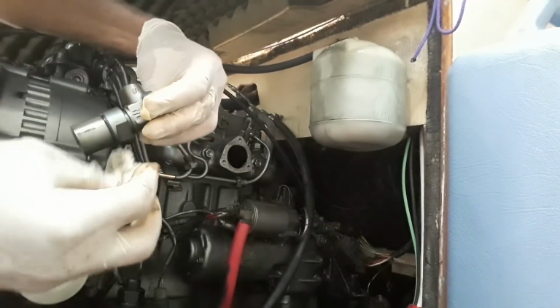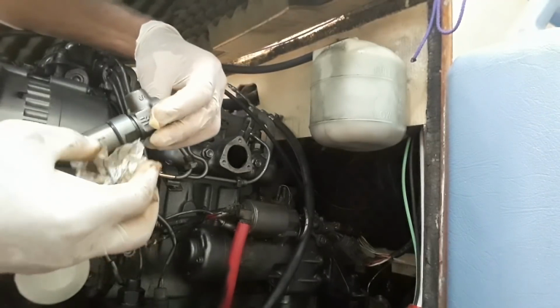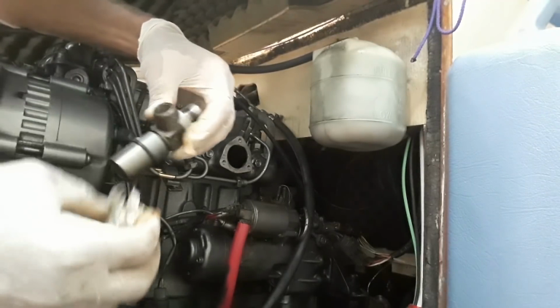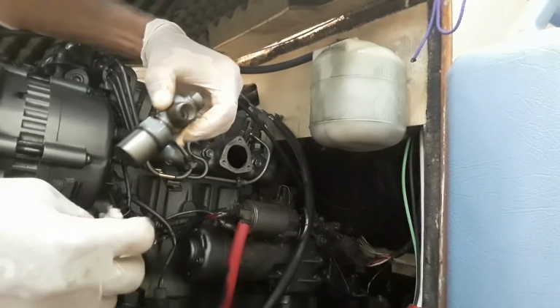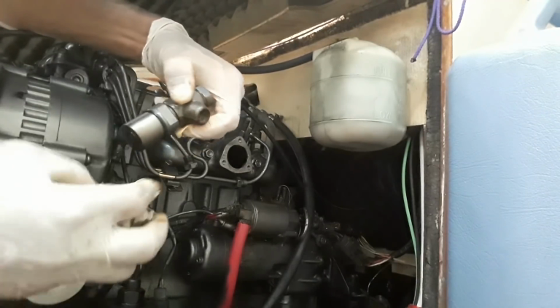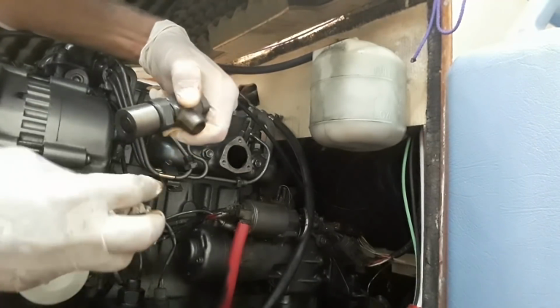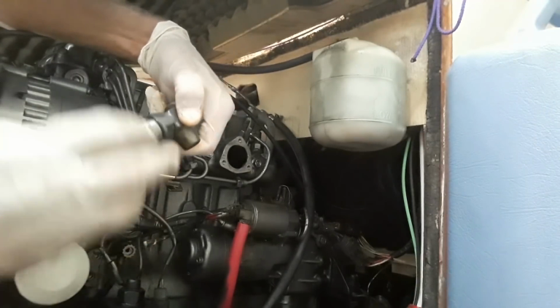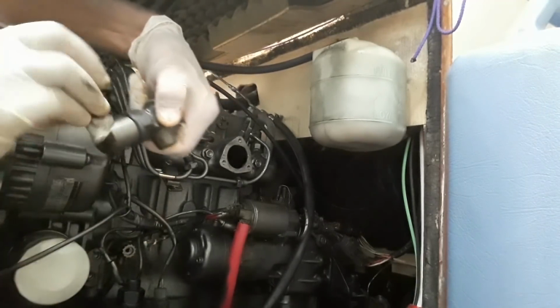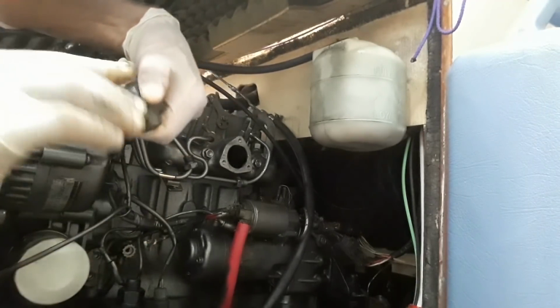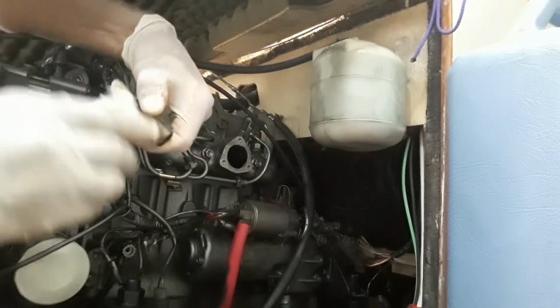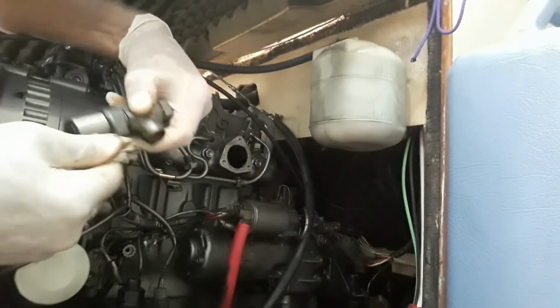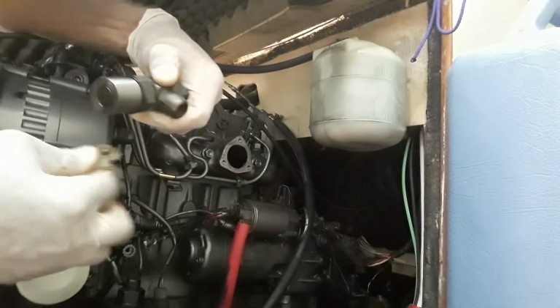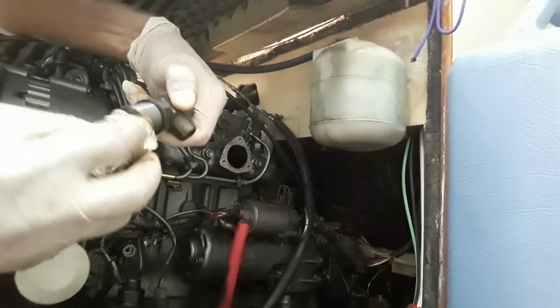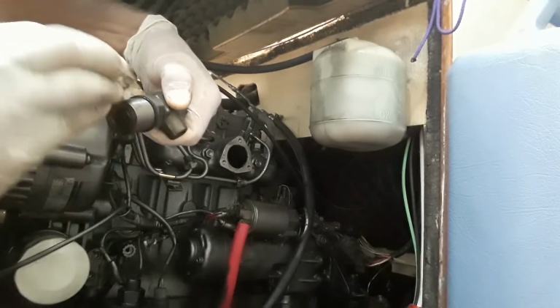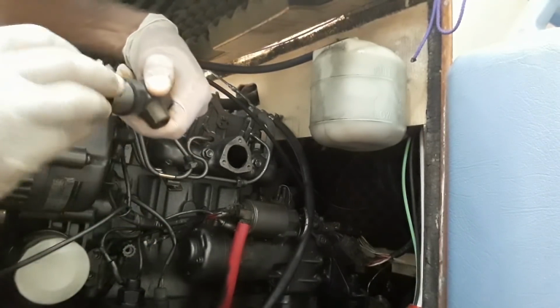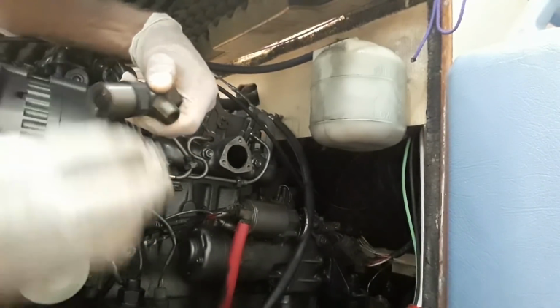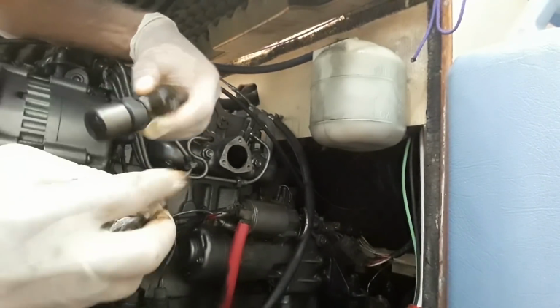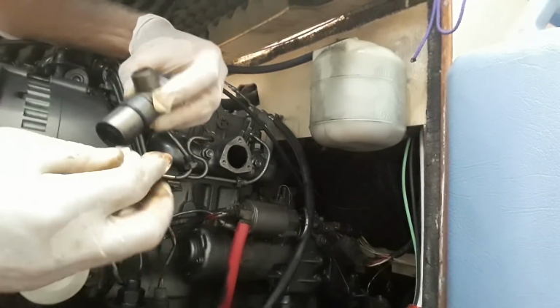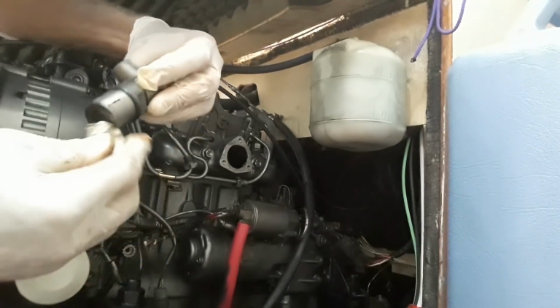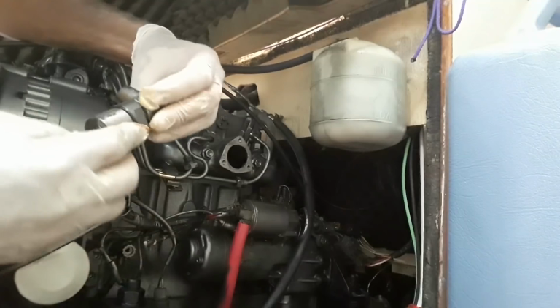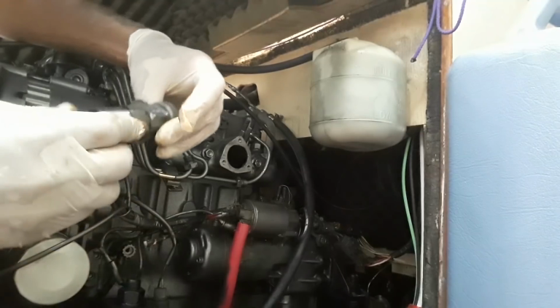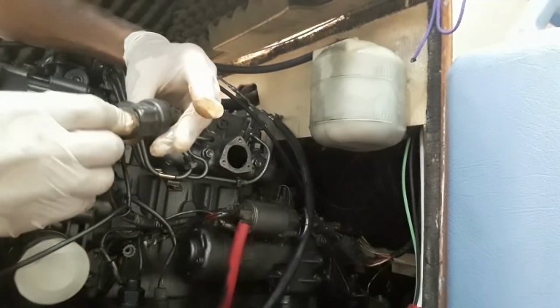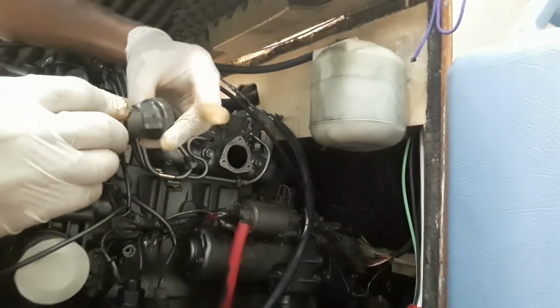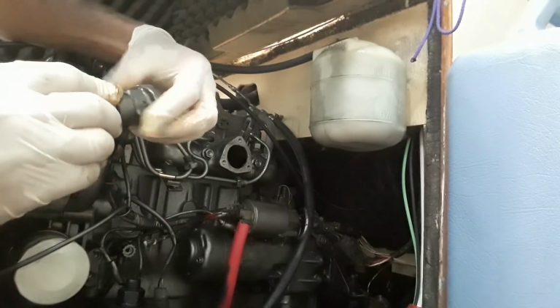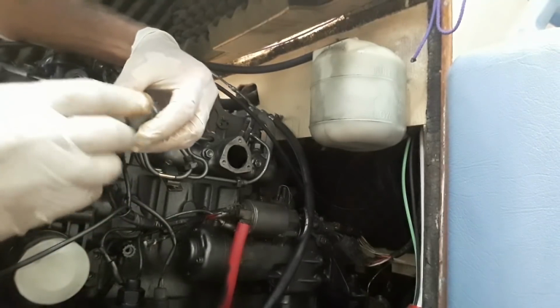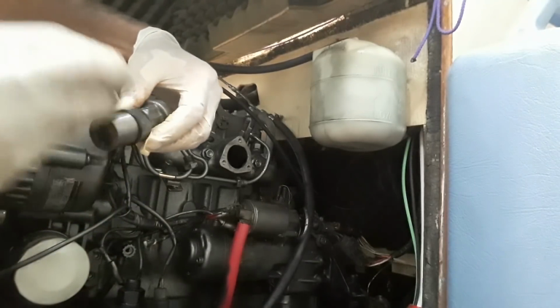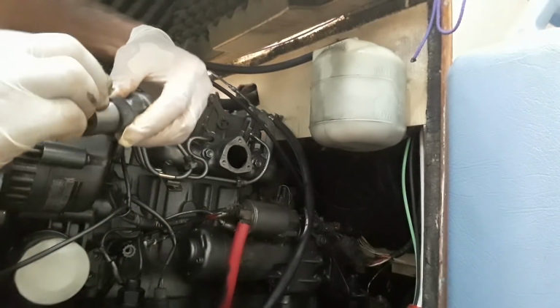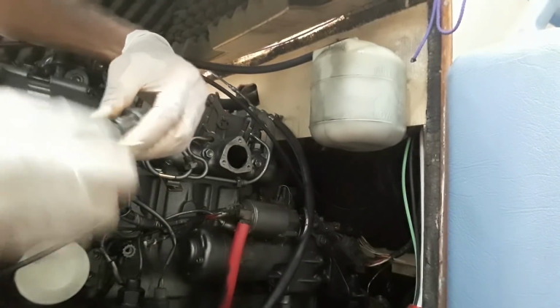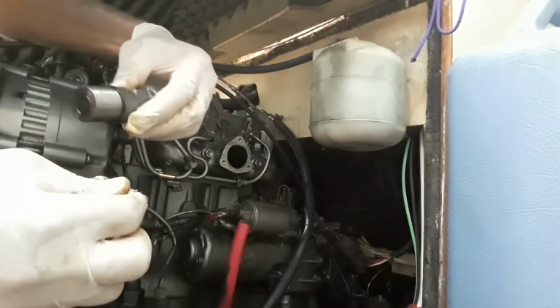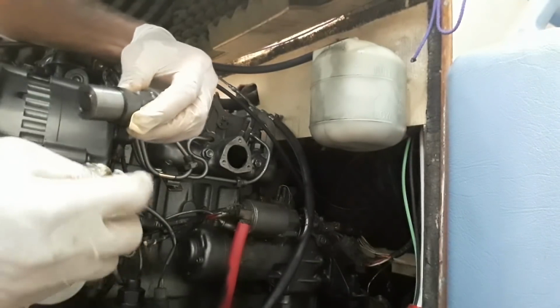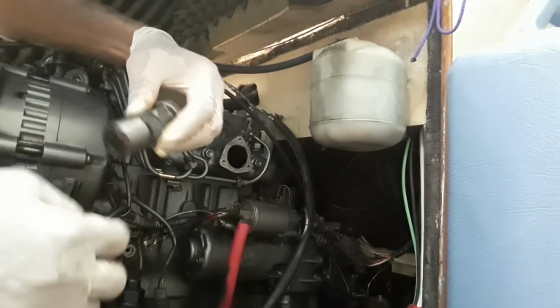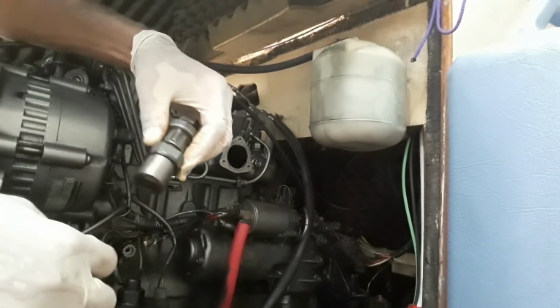So maybe there is something wrong with number three cylinder. I think I'd better go see the local mechanic and find out what's happening.